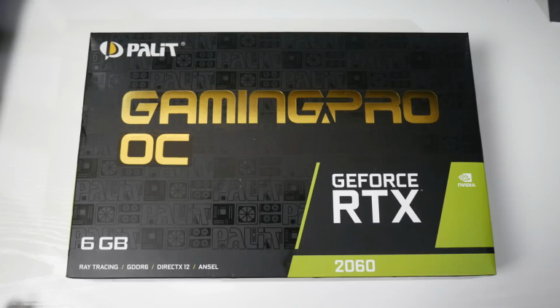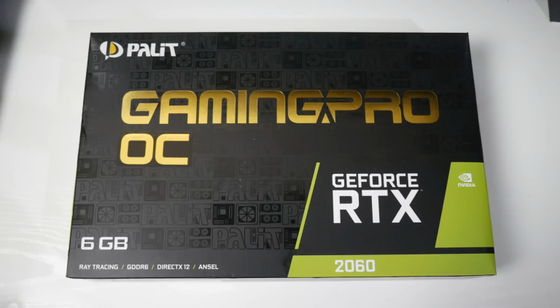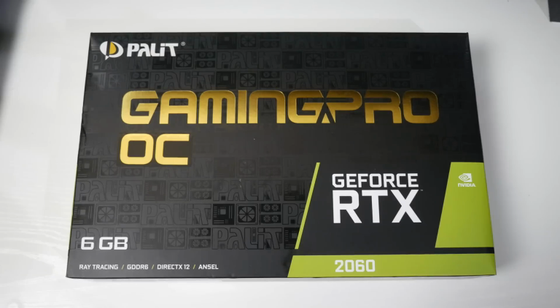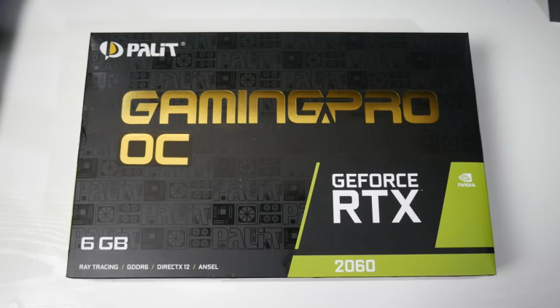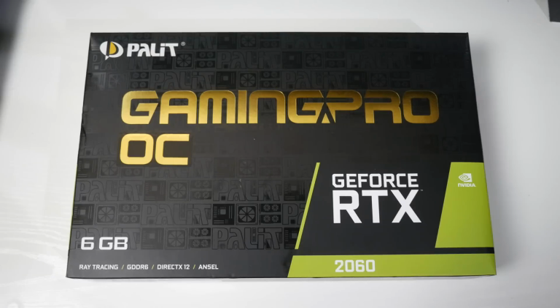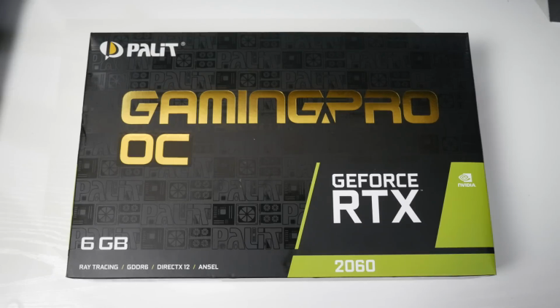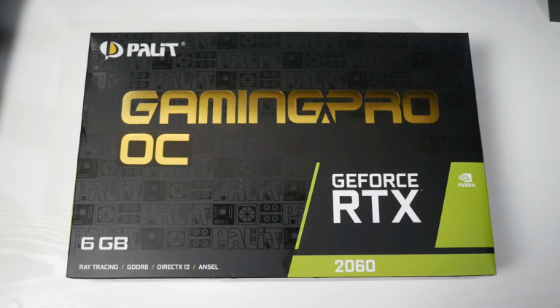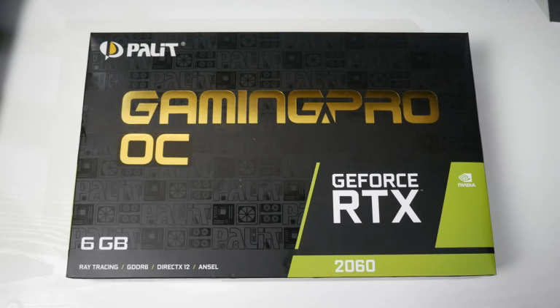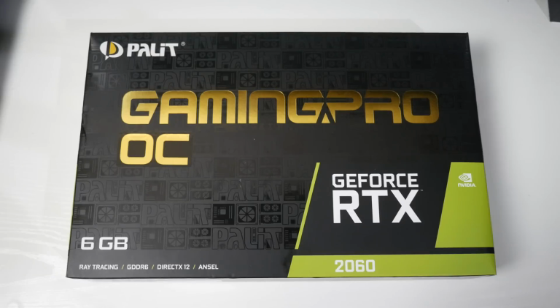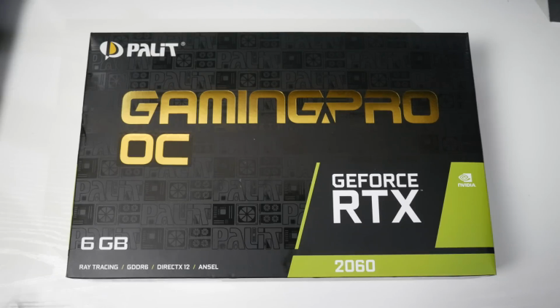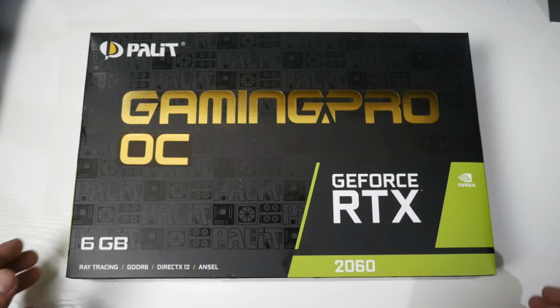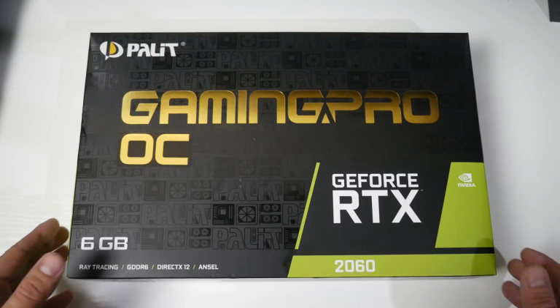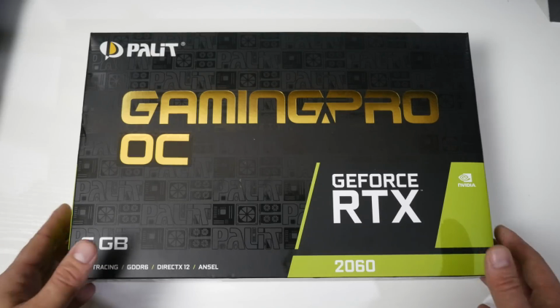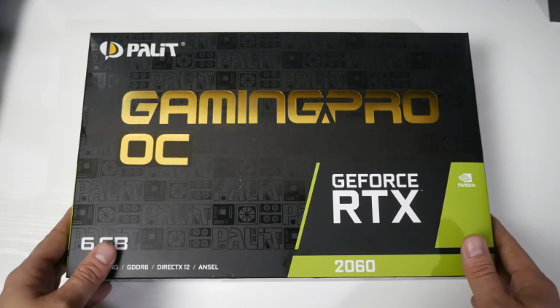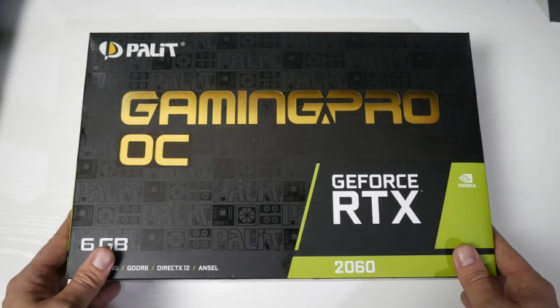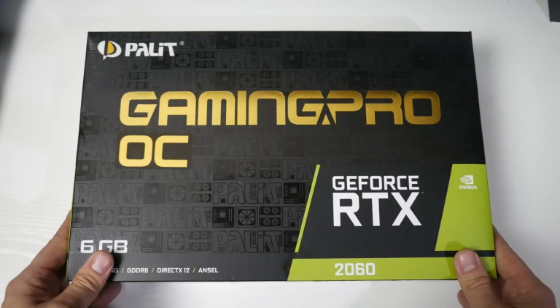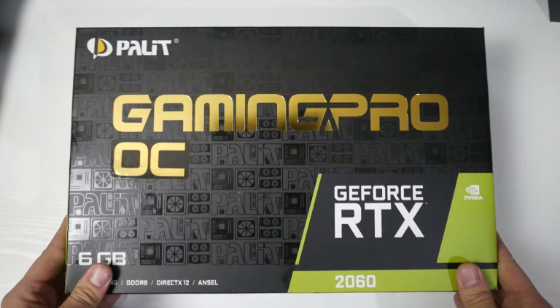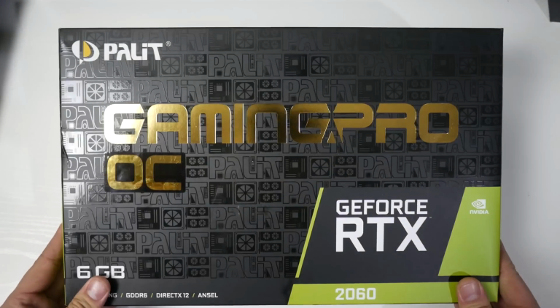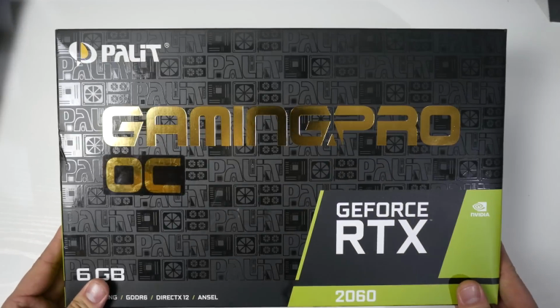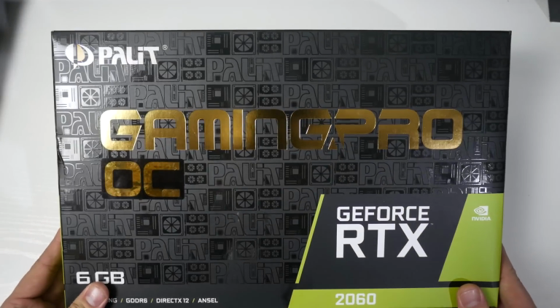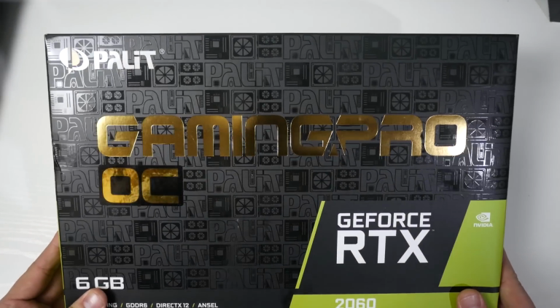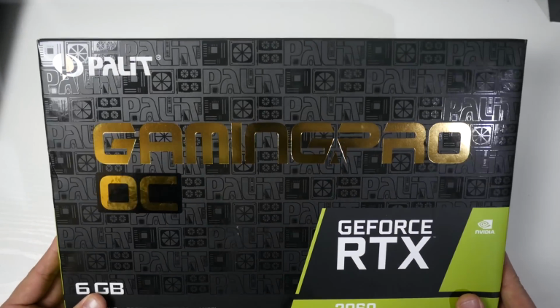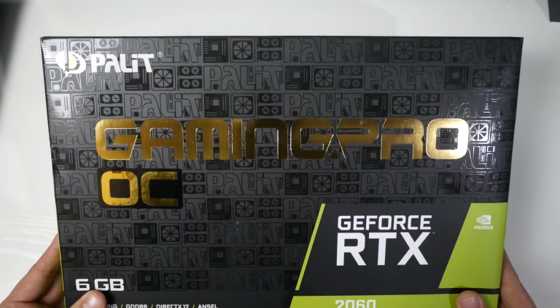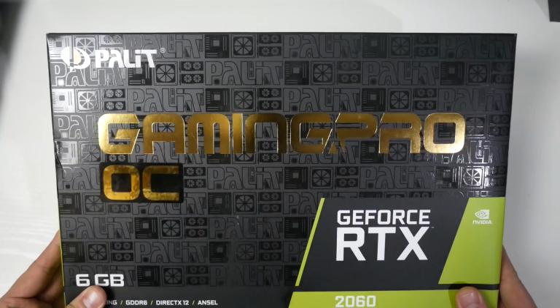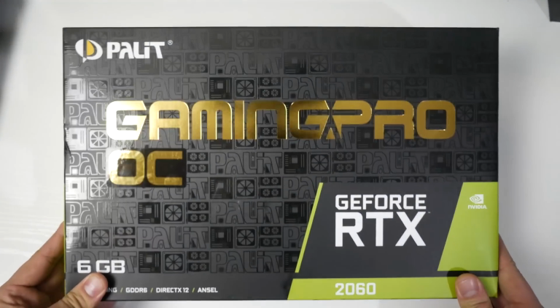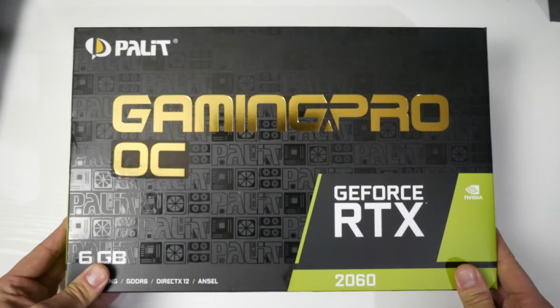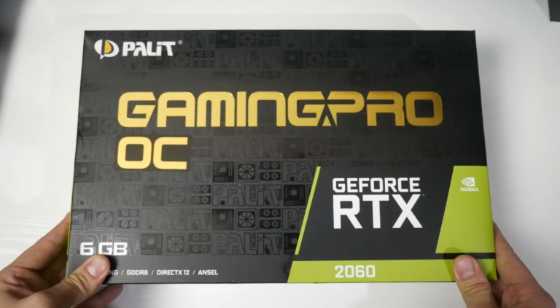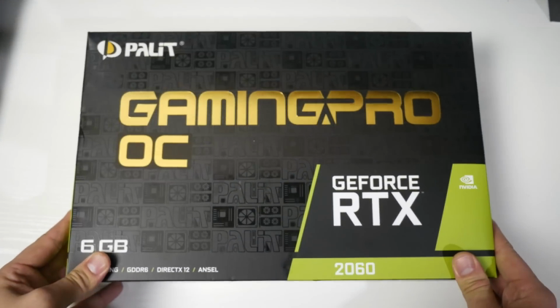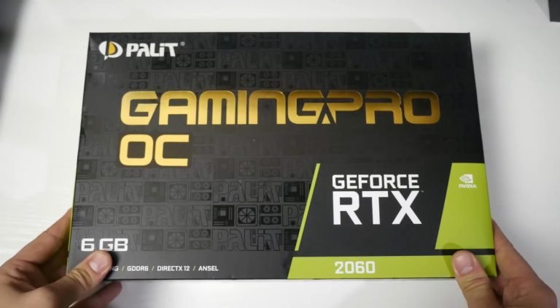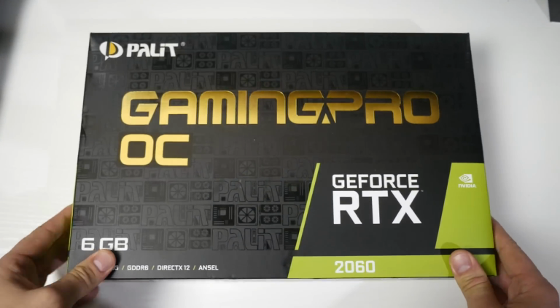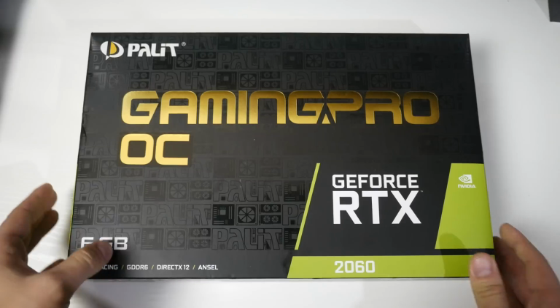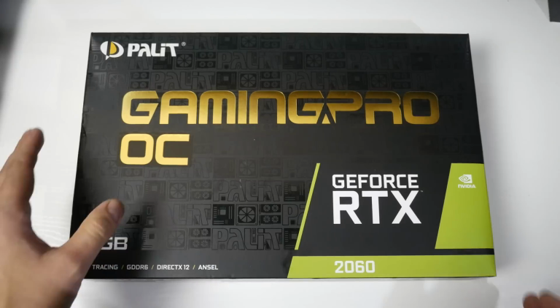Hi guys, it's Troy at The Full Setup here, back with another video. Today we are doing a graphics card unboxing.